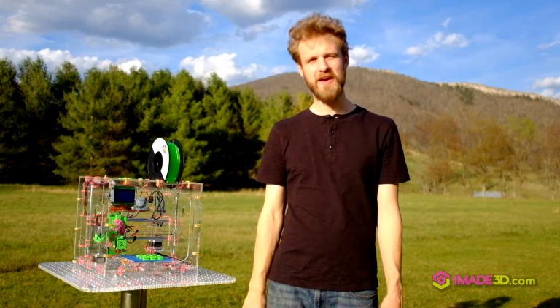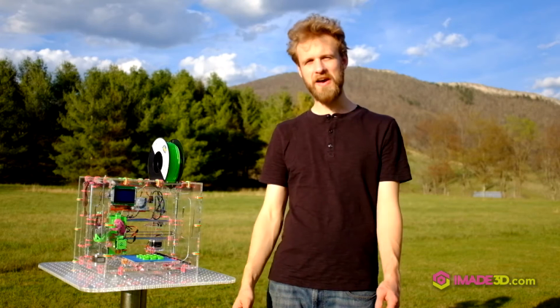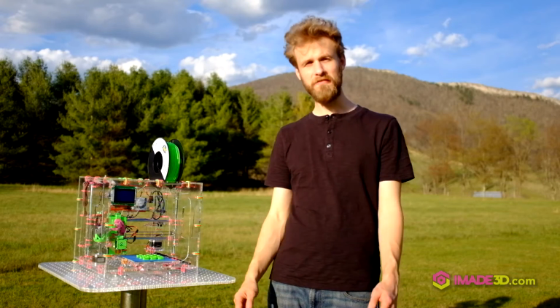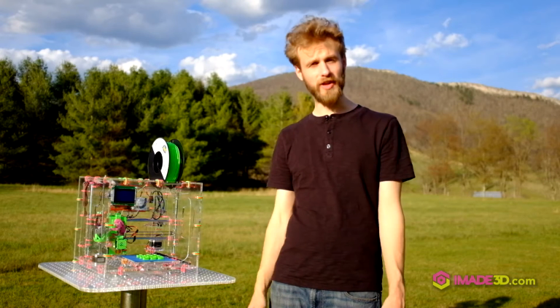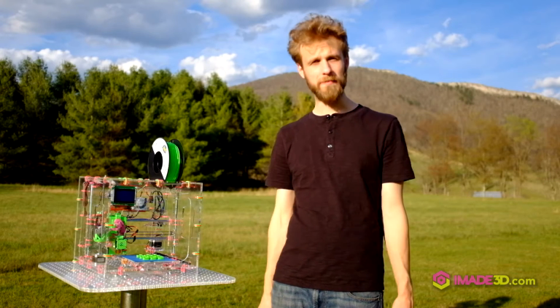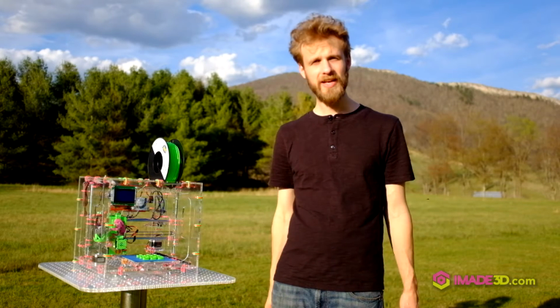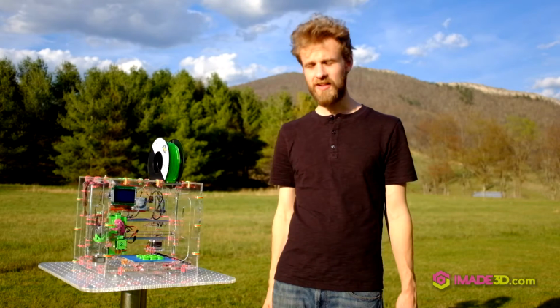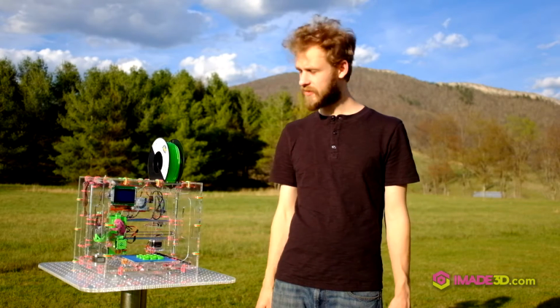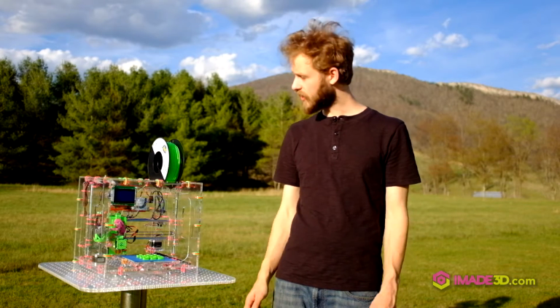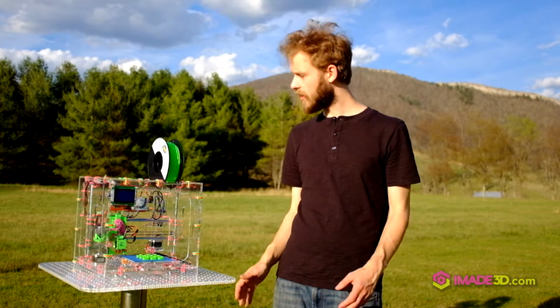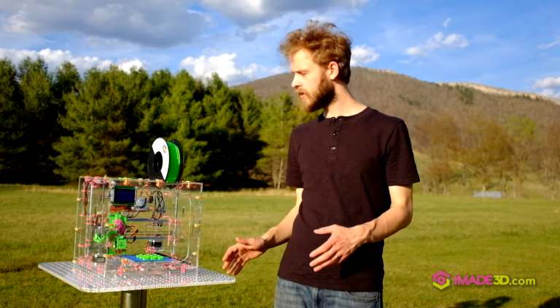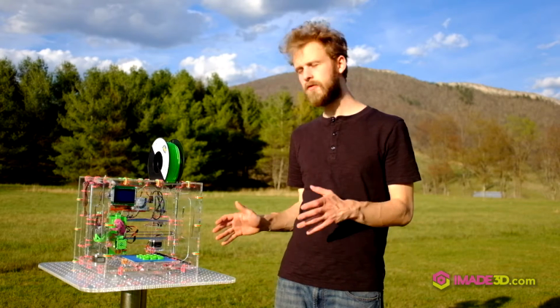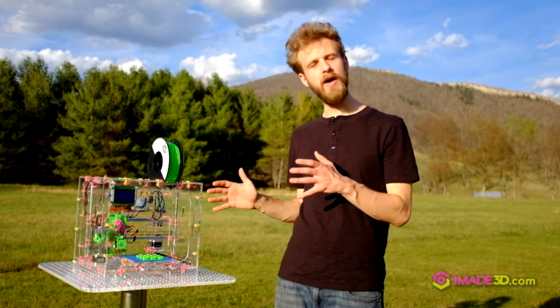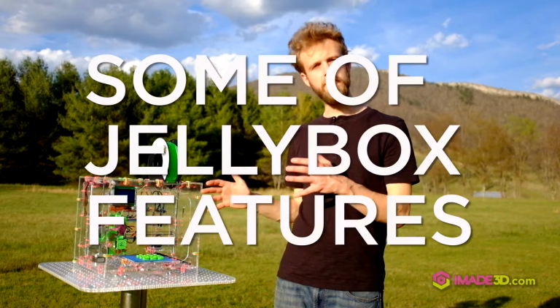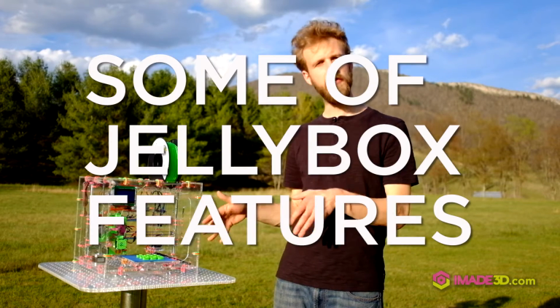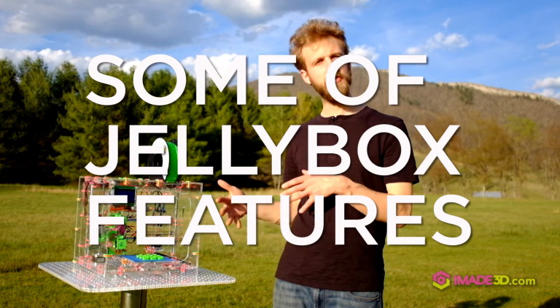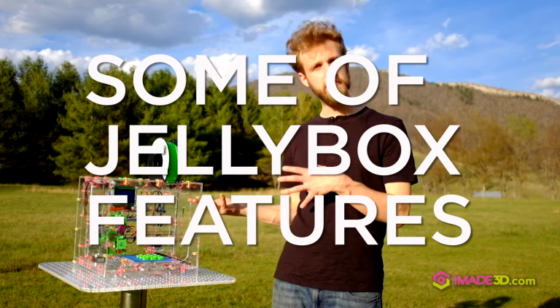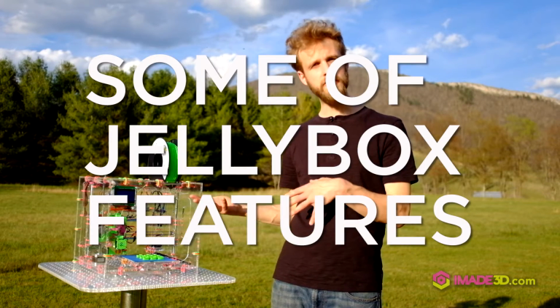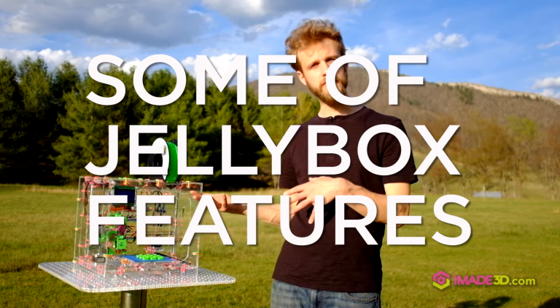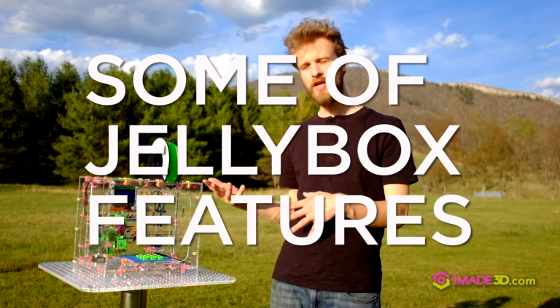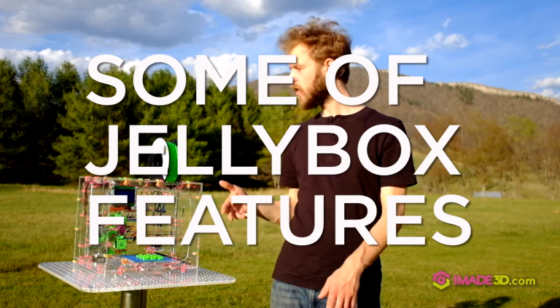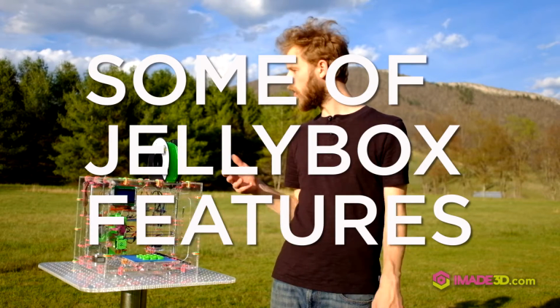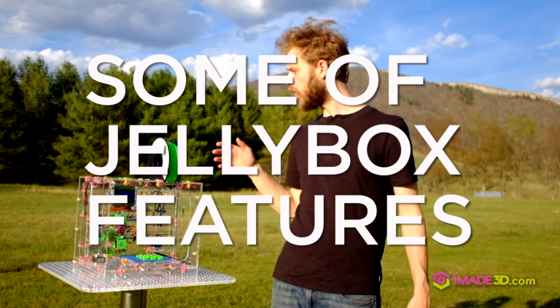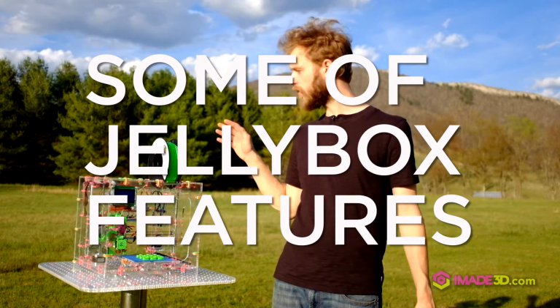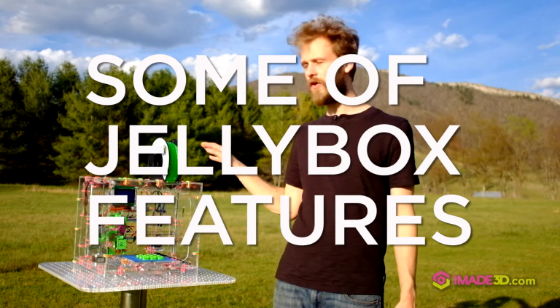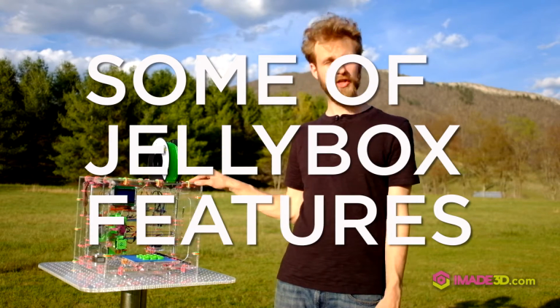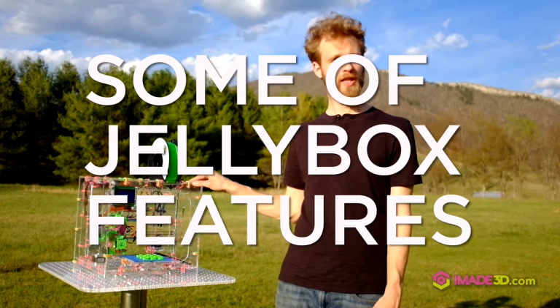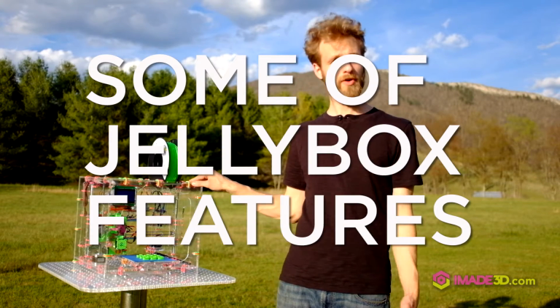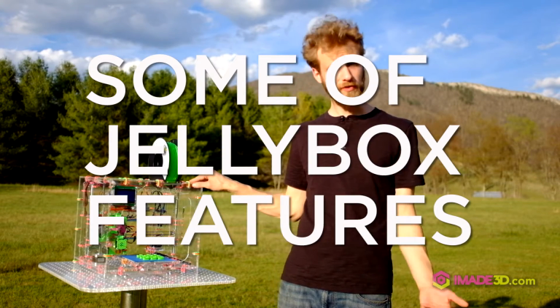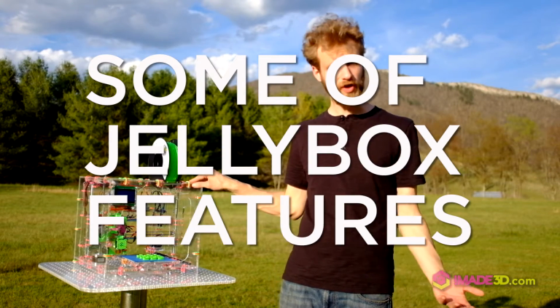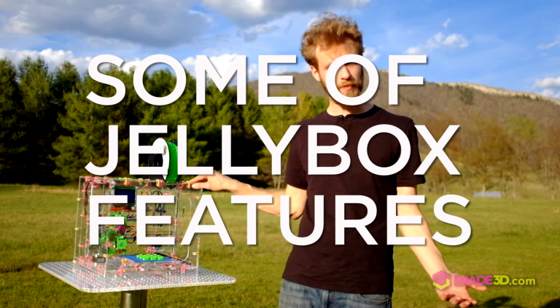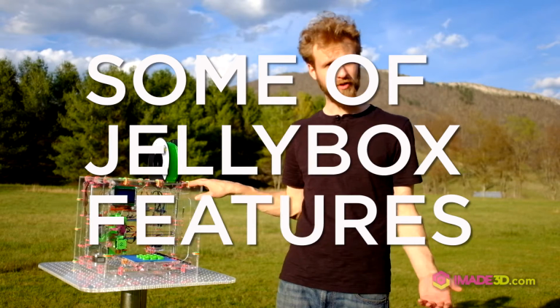Hi, I'm Tulip. Let's check out some of my favorite features of our Jellybox 3D printer.